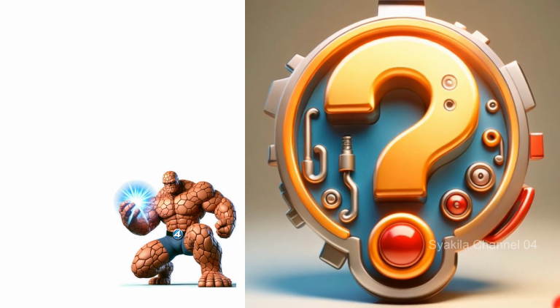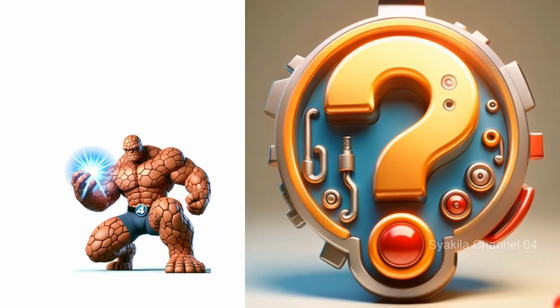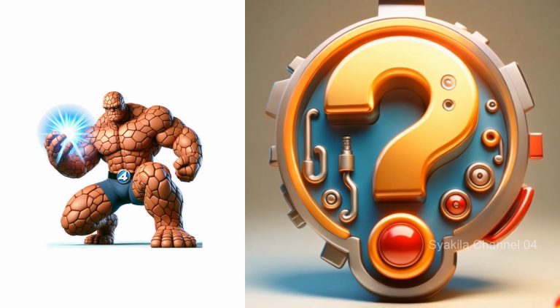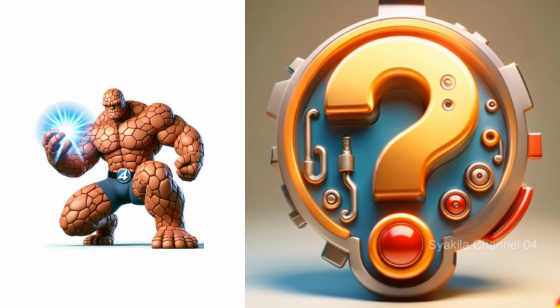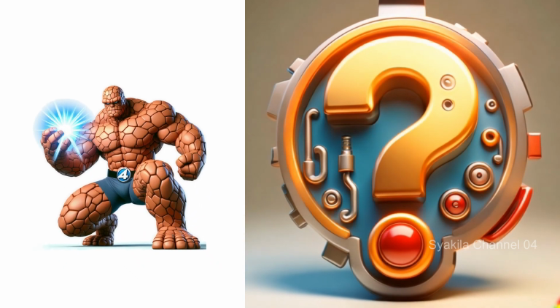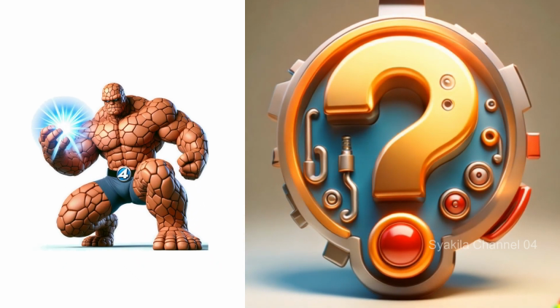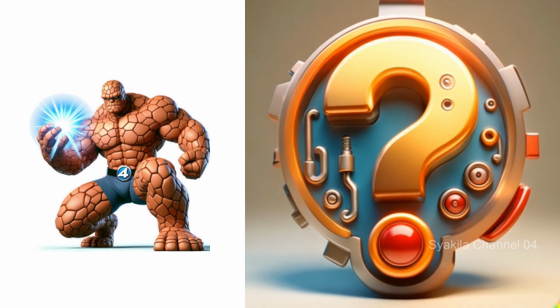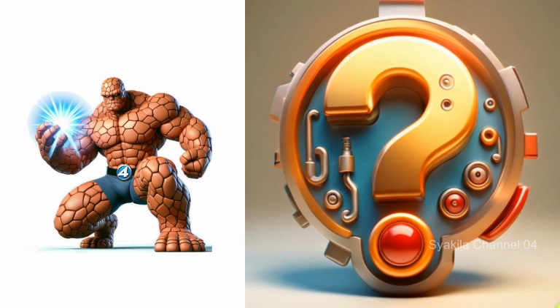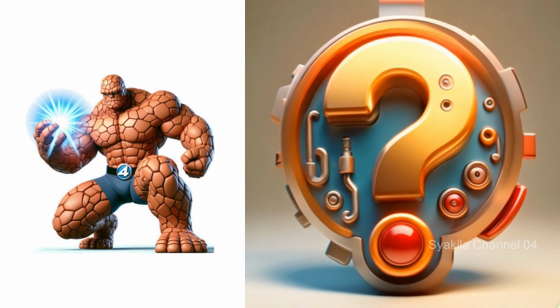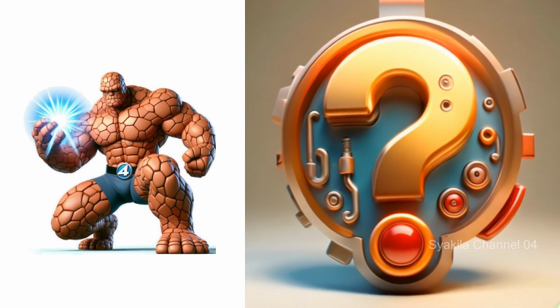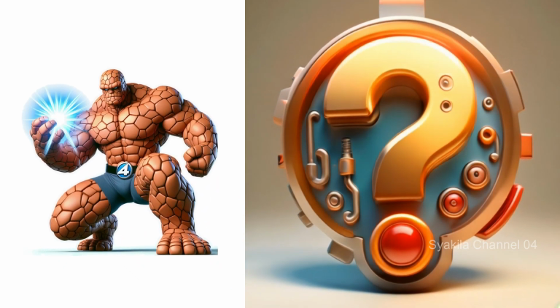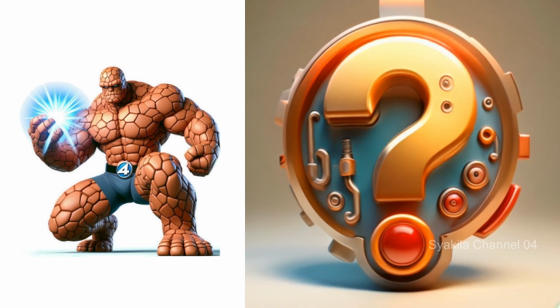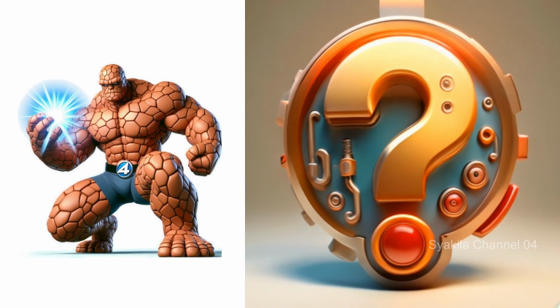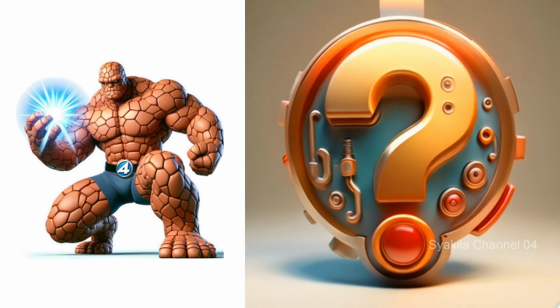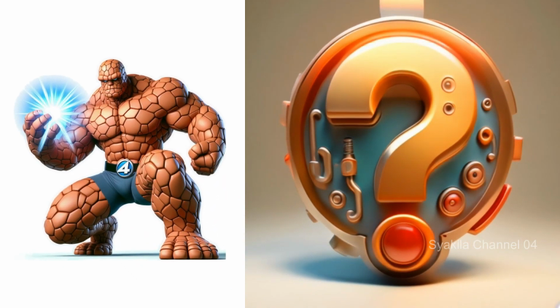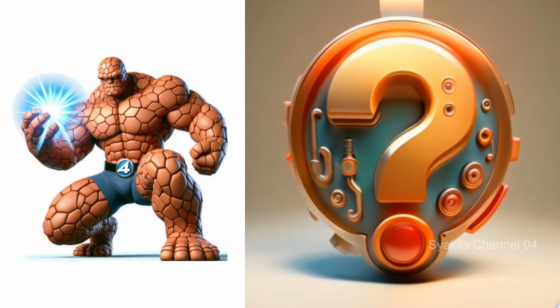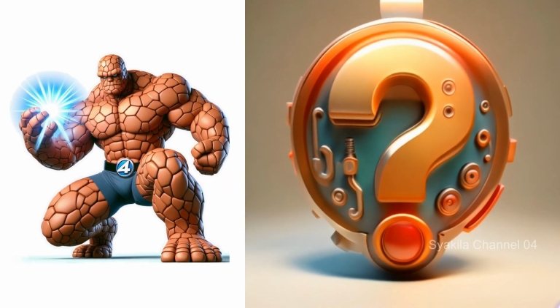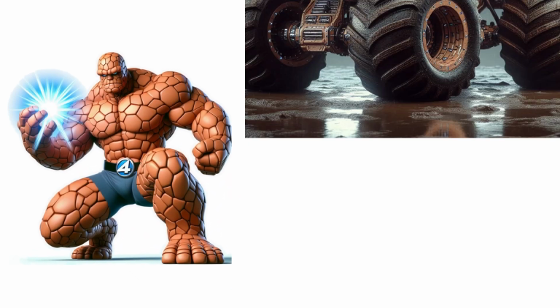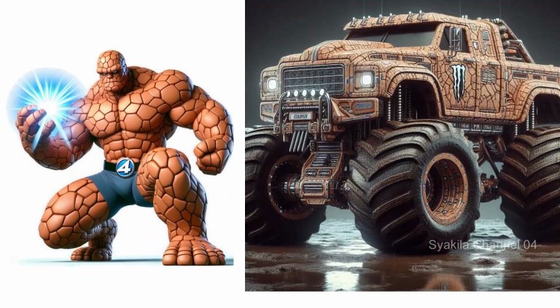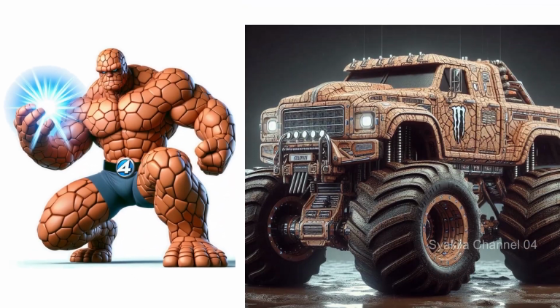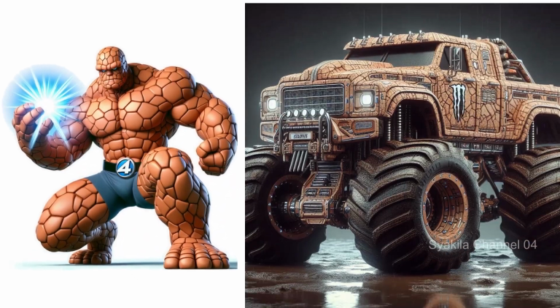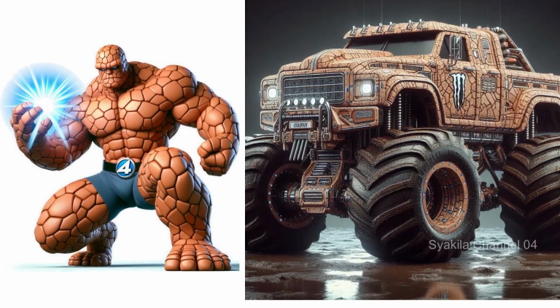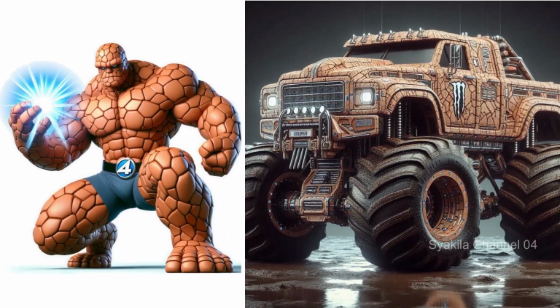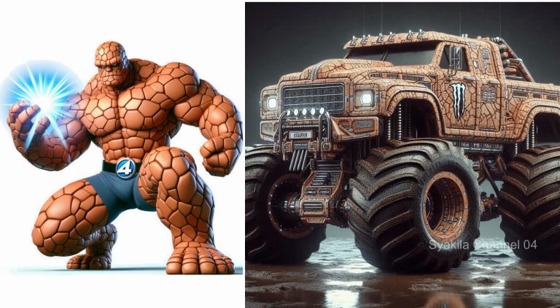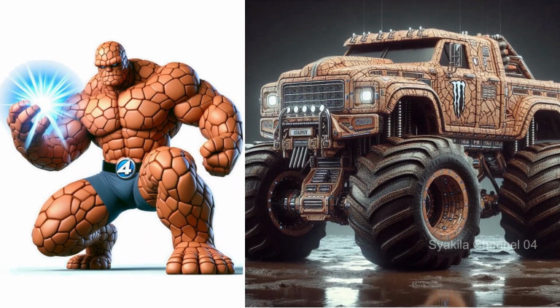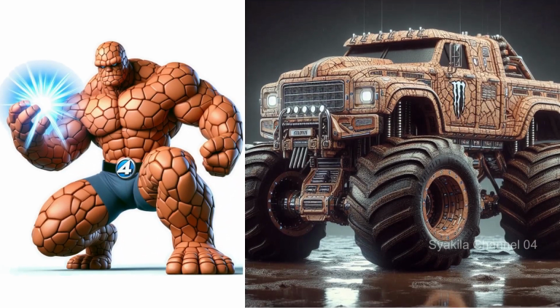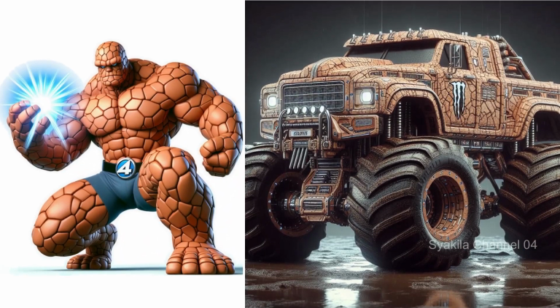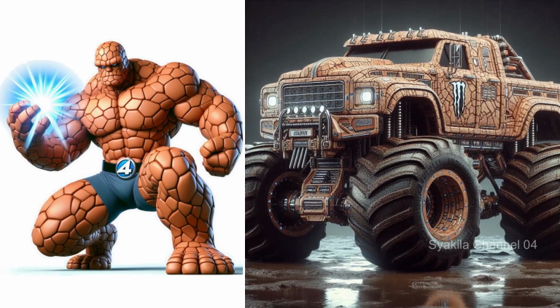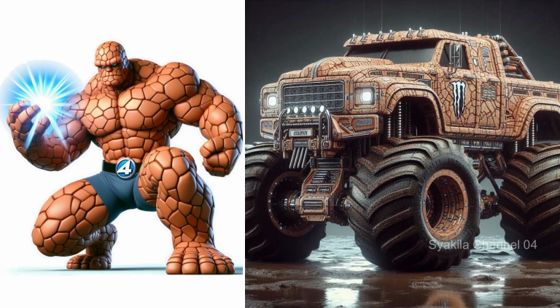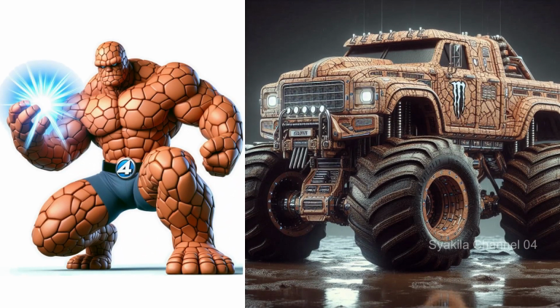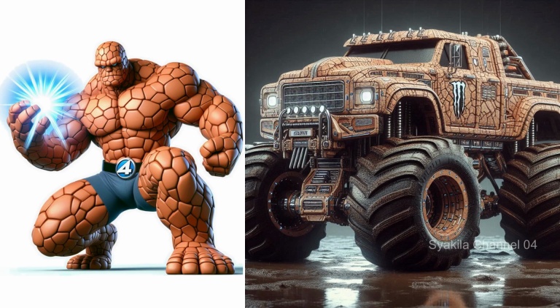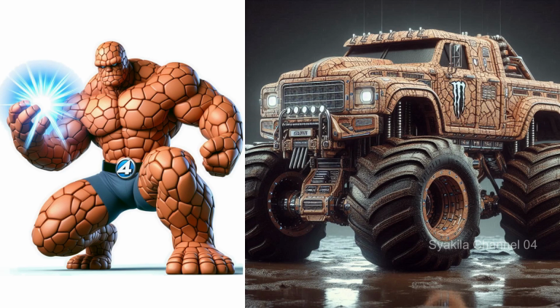The Thing transformation into monster truck. The distinctive texture of The Thing.